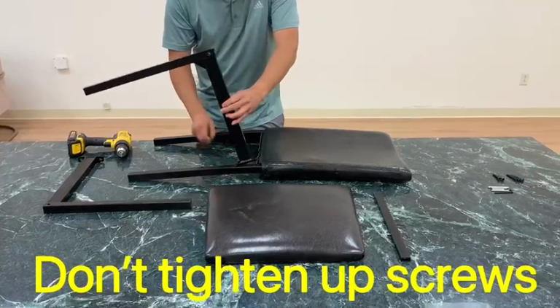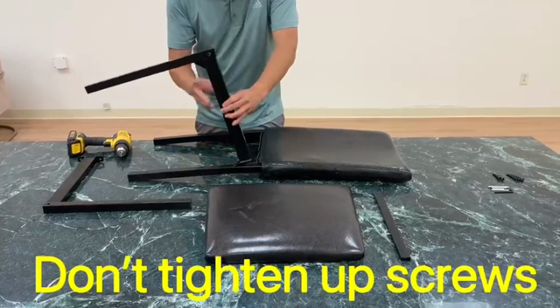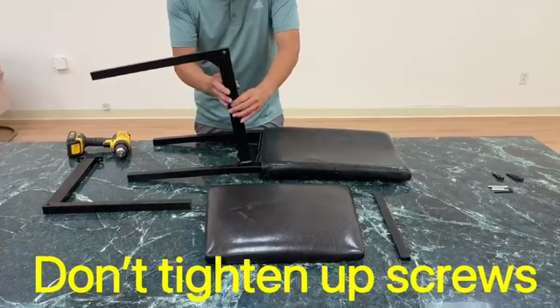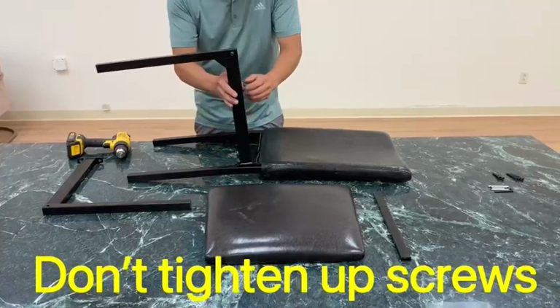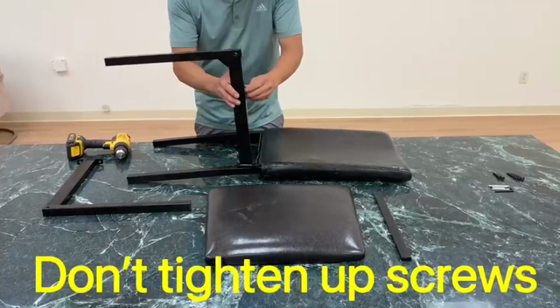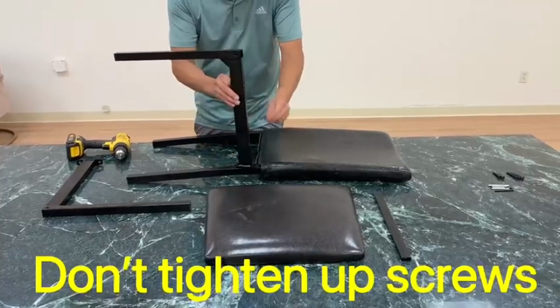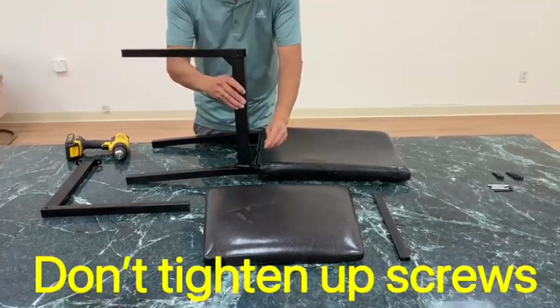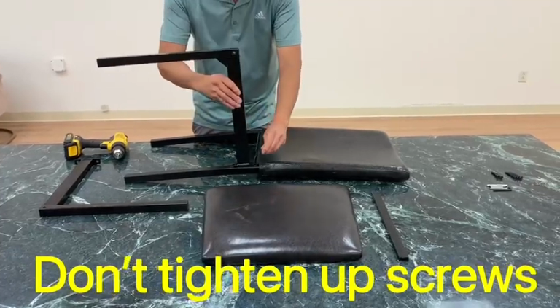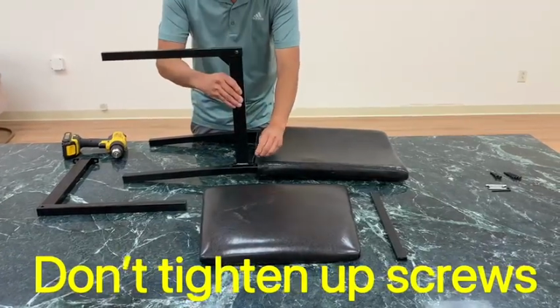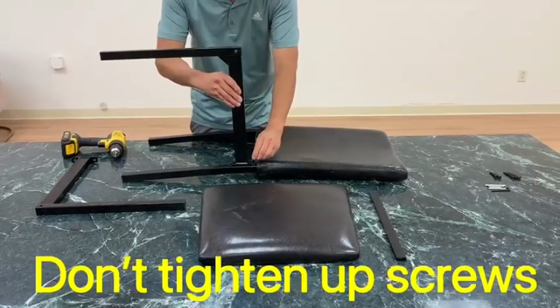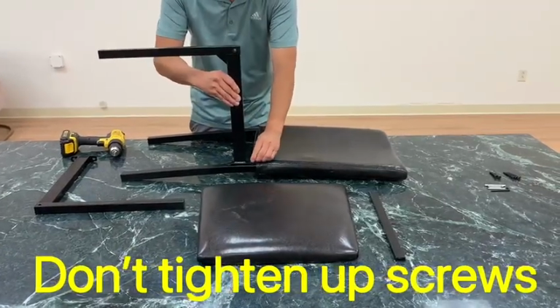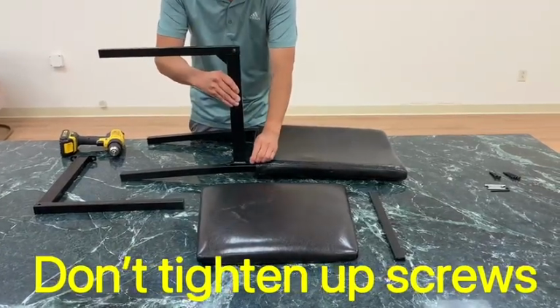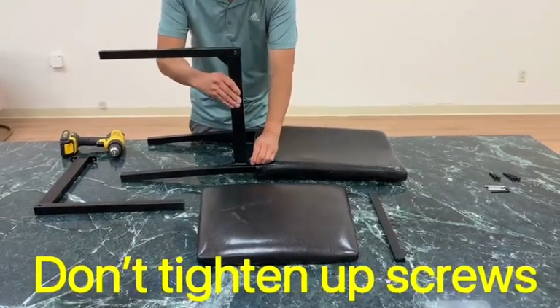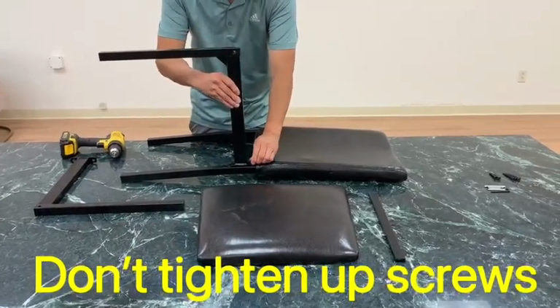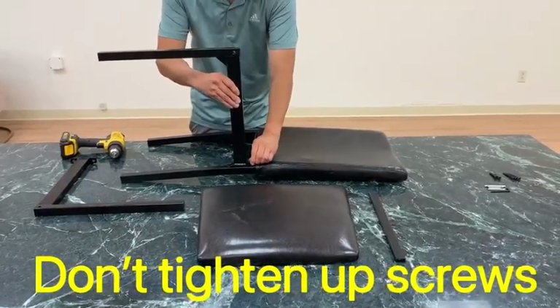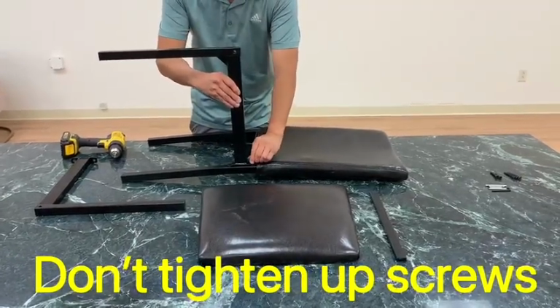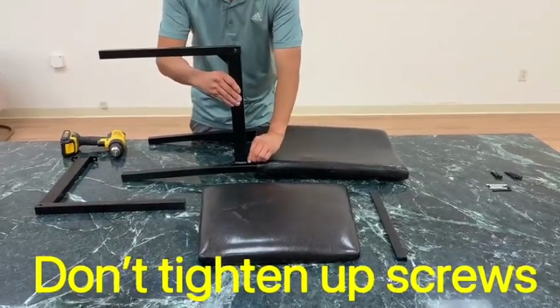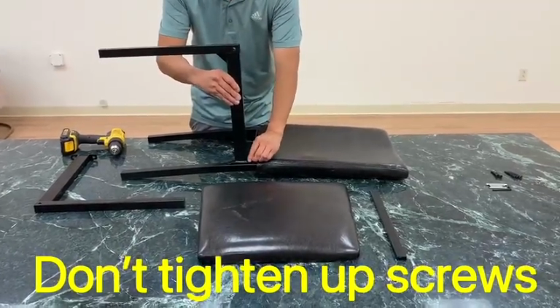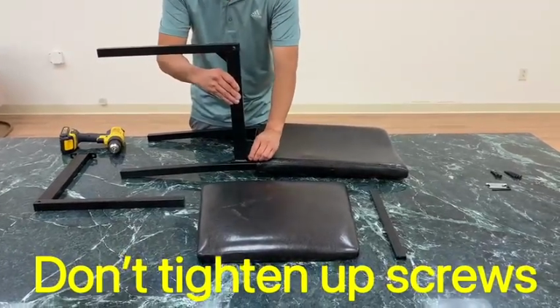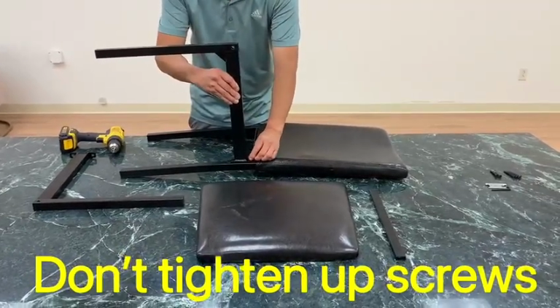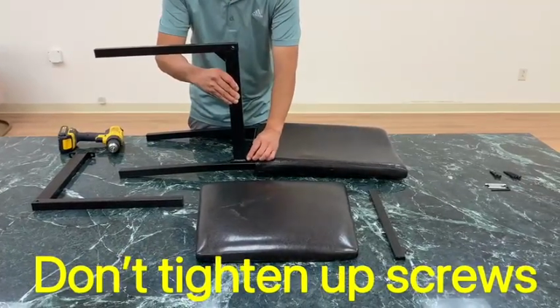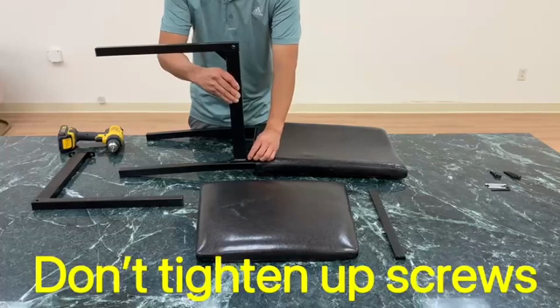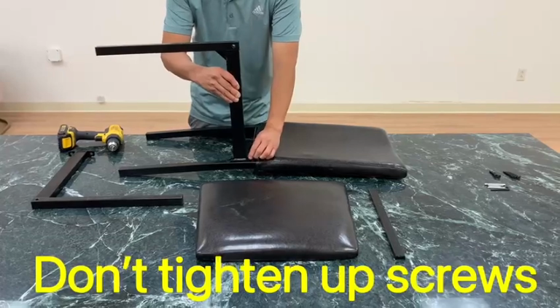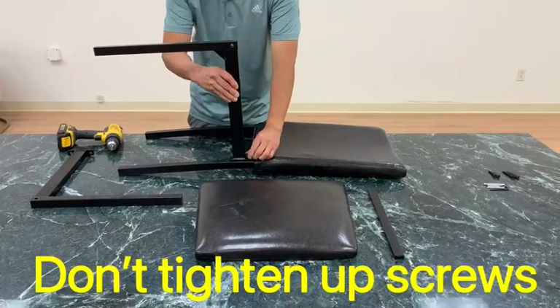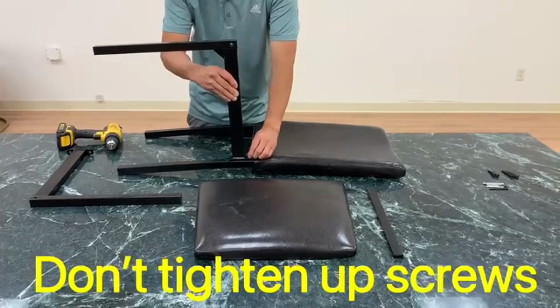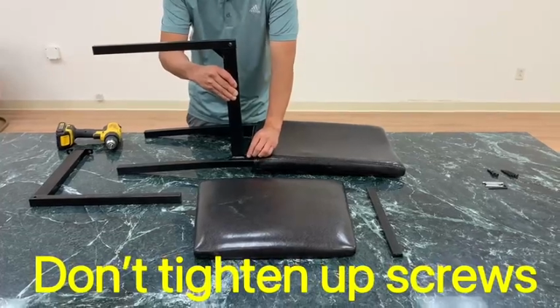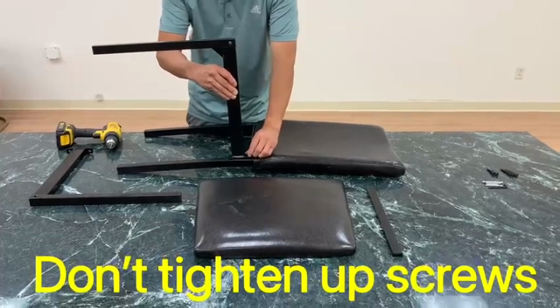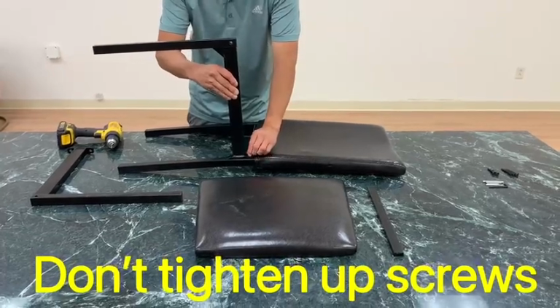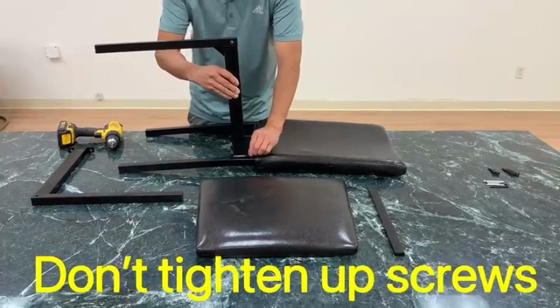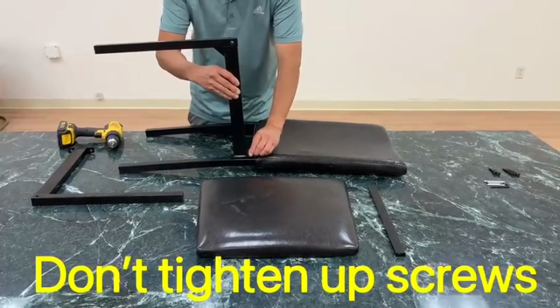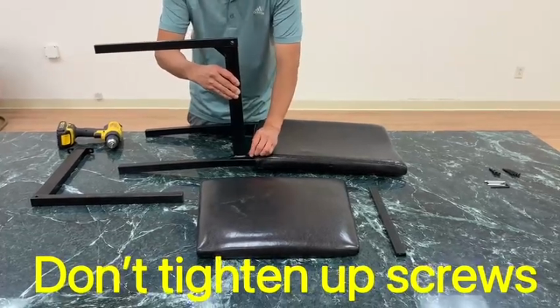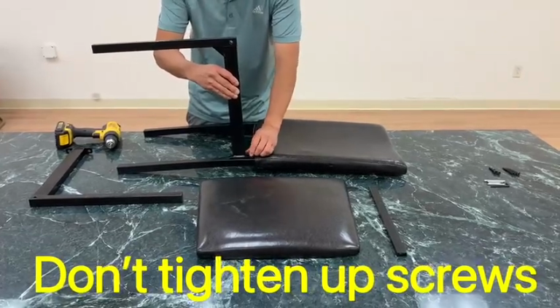The key with this chair is not to tighten up all the screws right away. Get everything assembled first, then tighten them up.